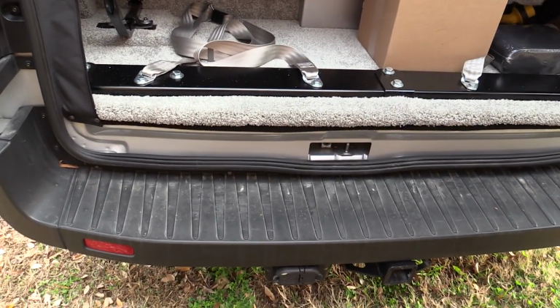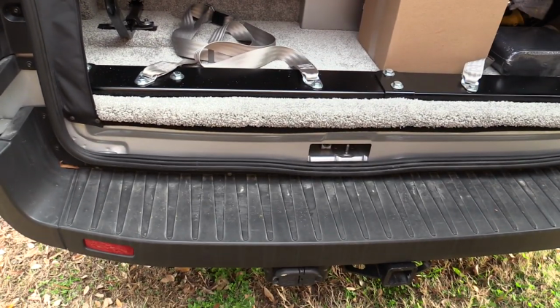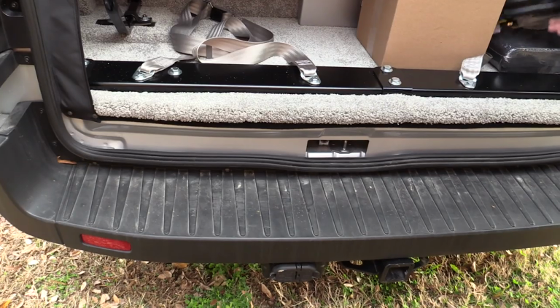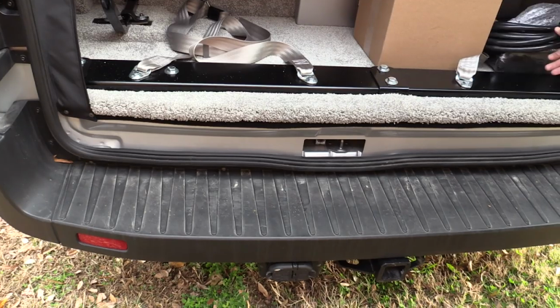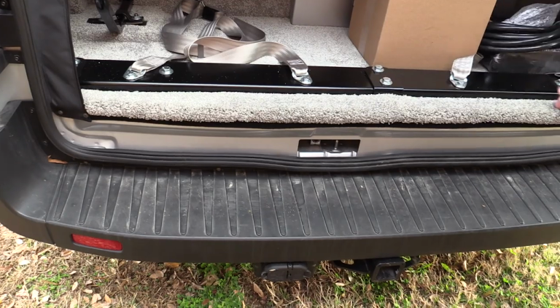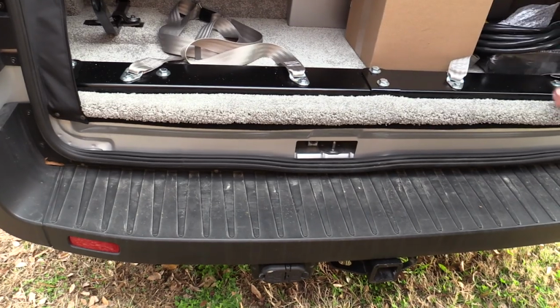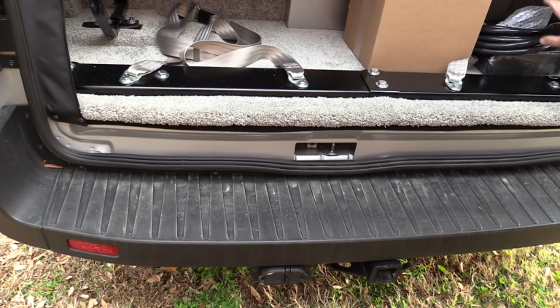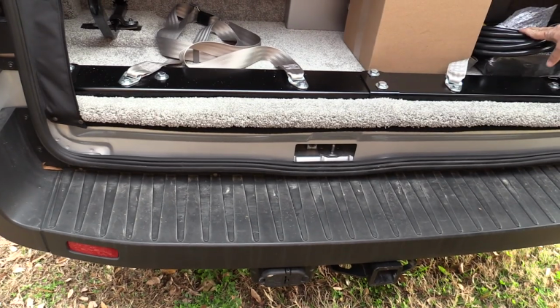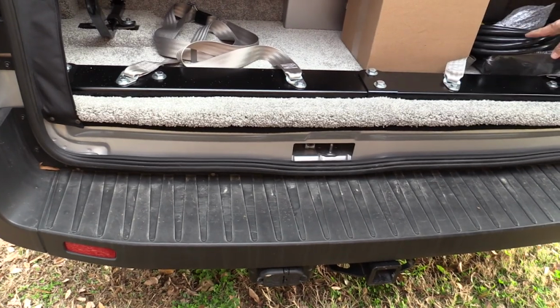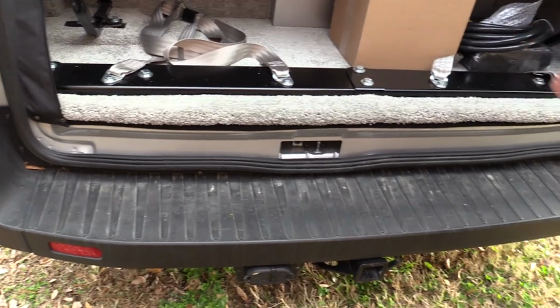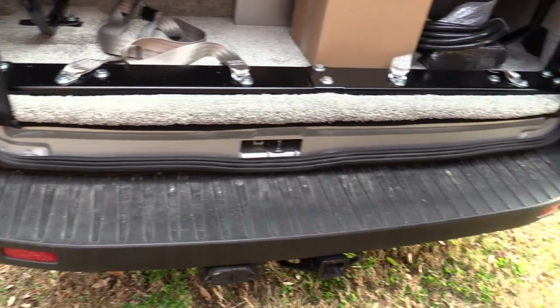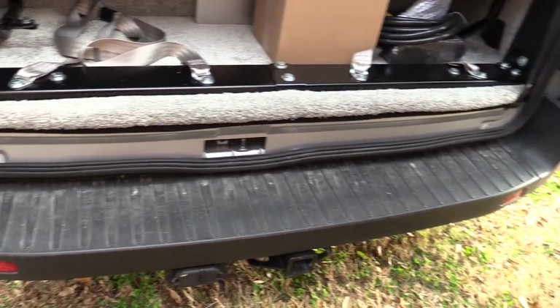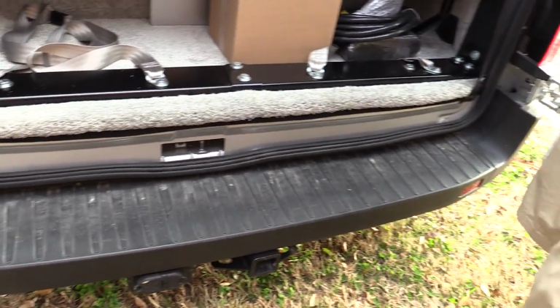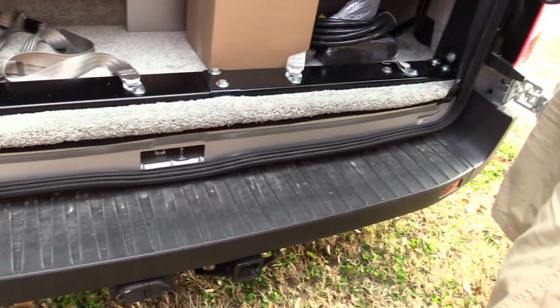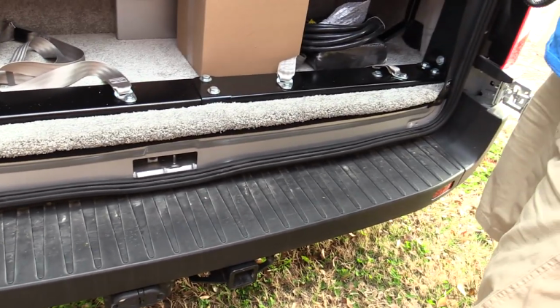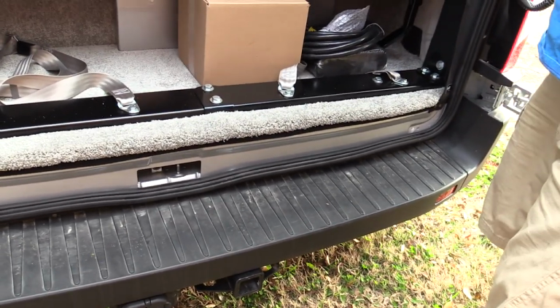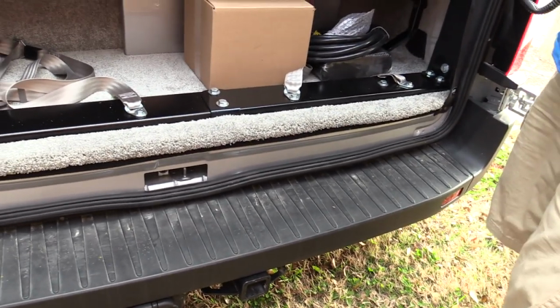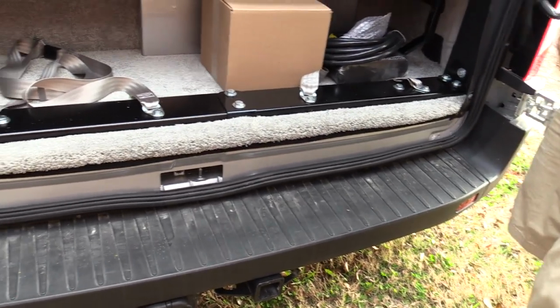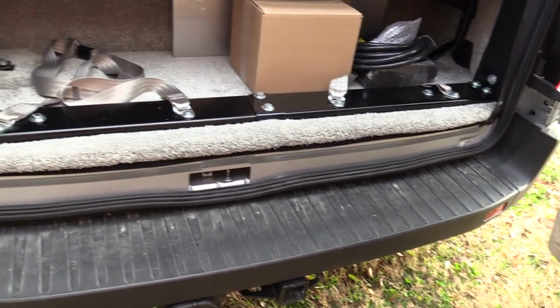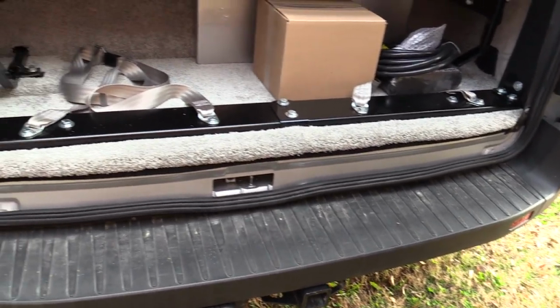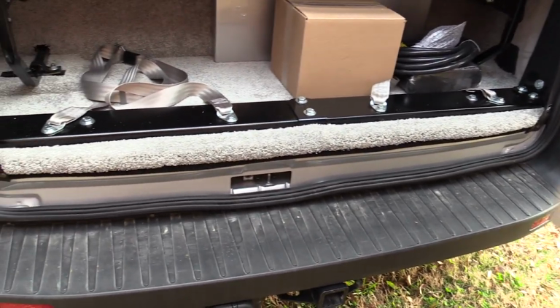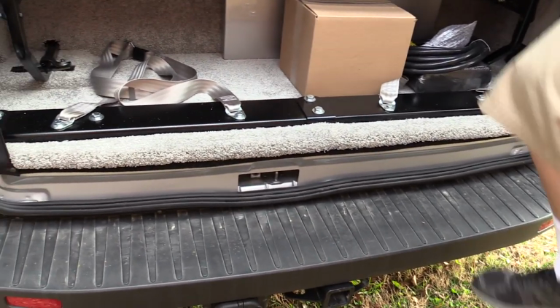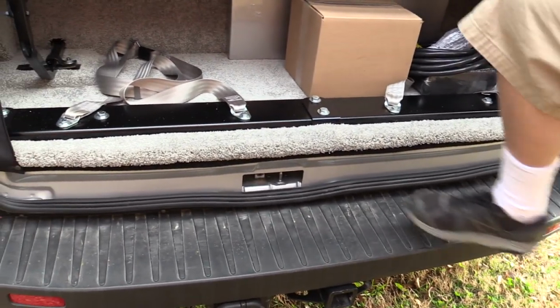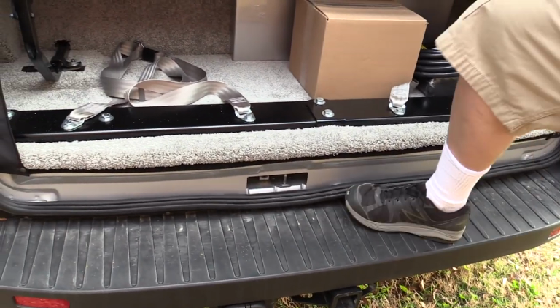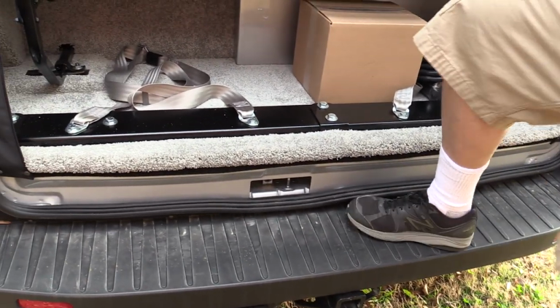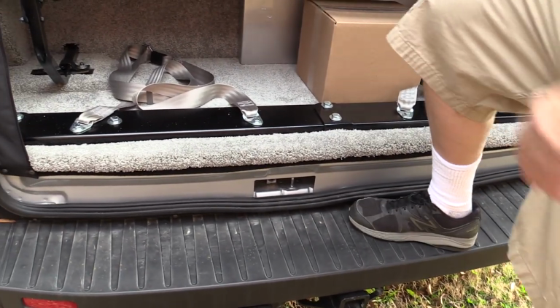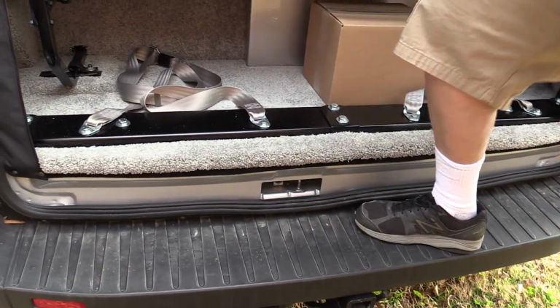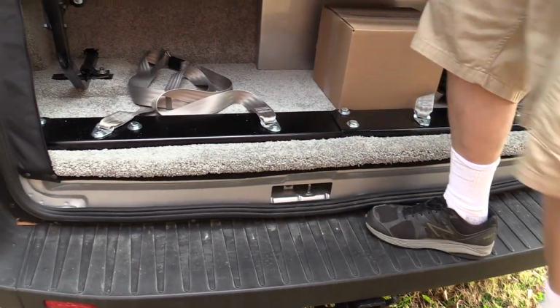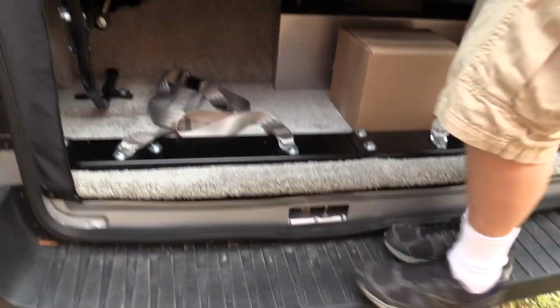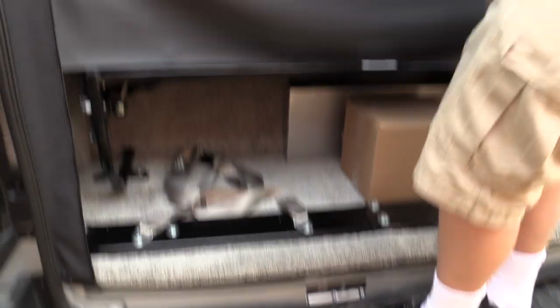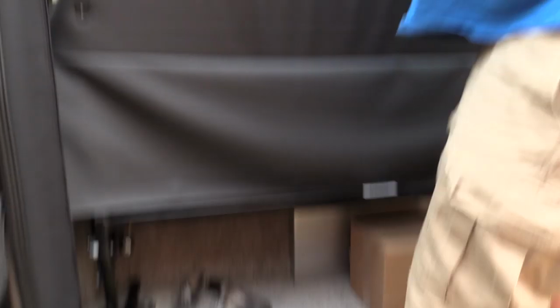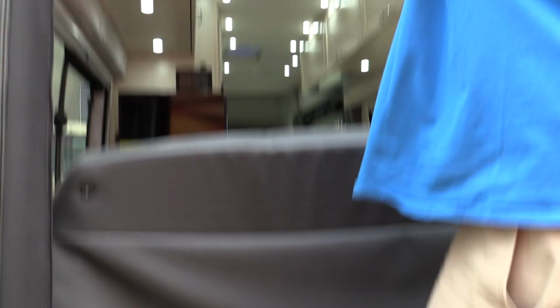There's your shore power cable. It's got a nice step on the back — a little step here and up here.